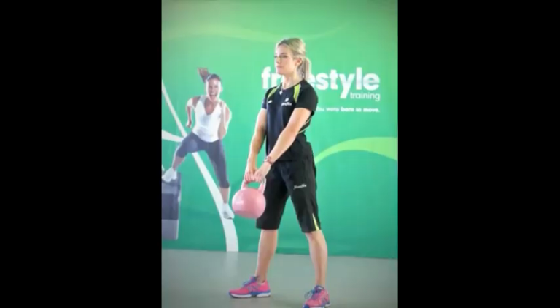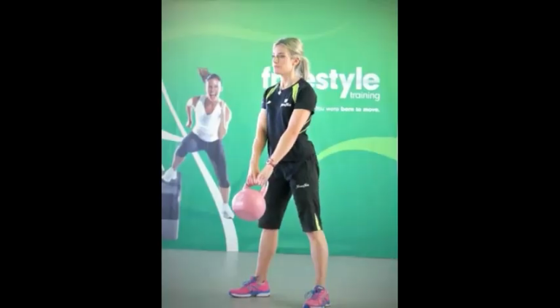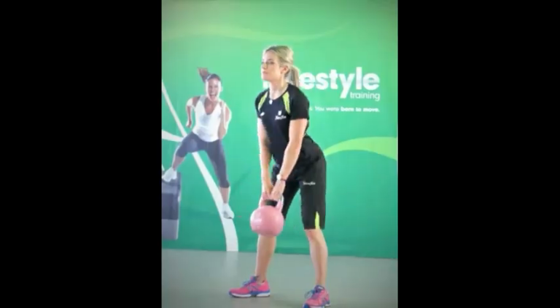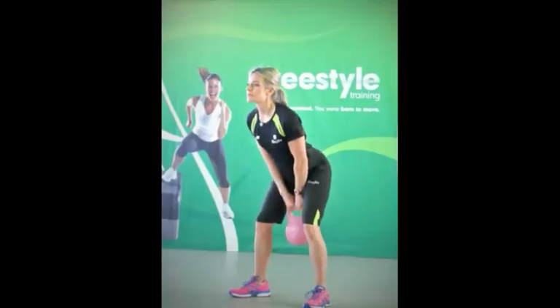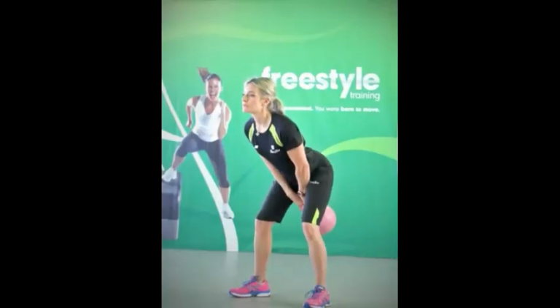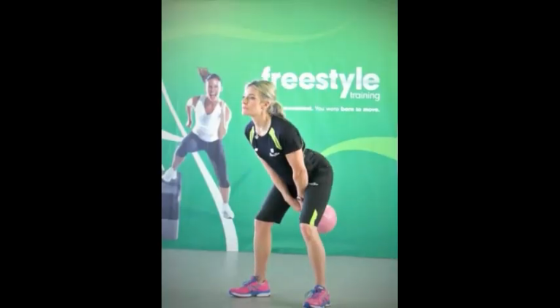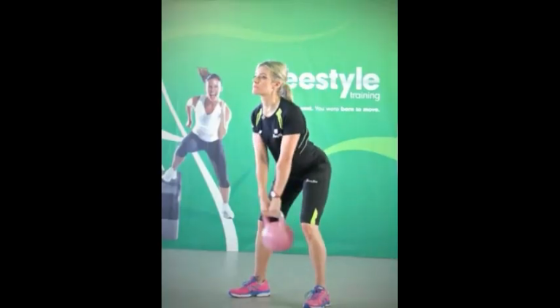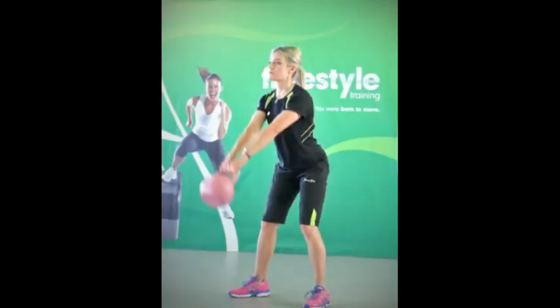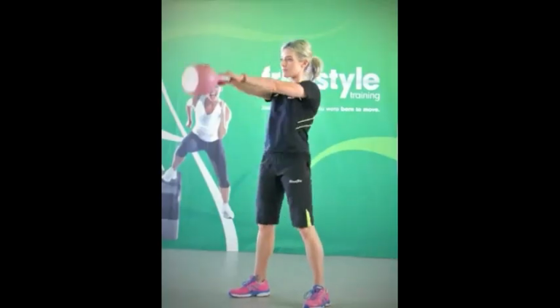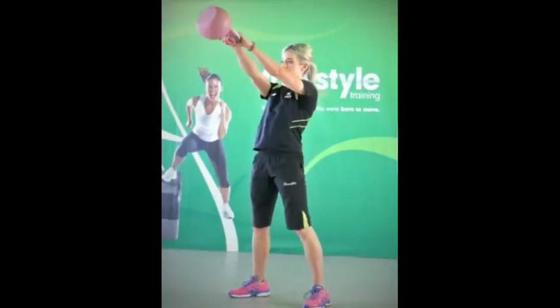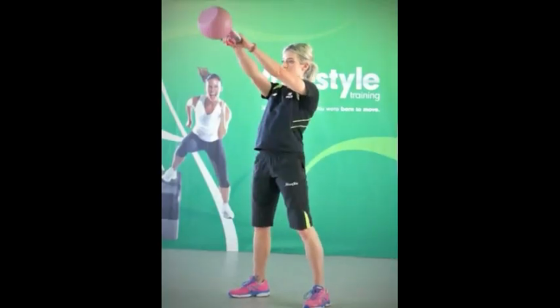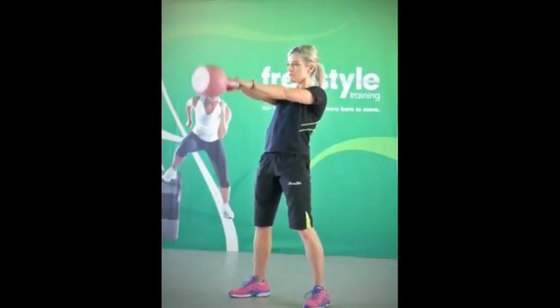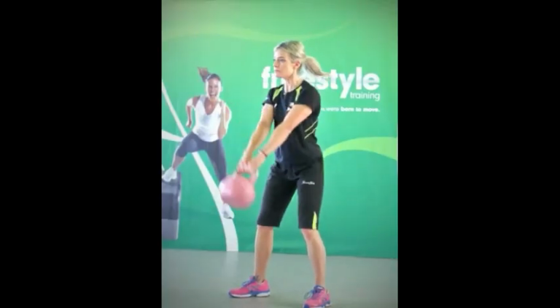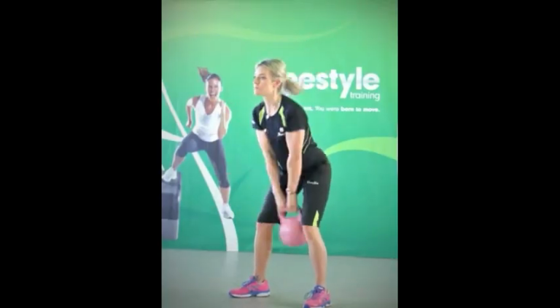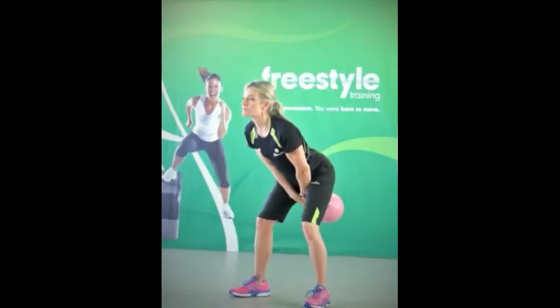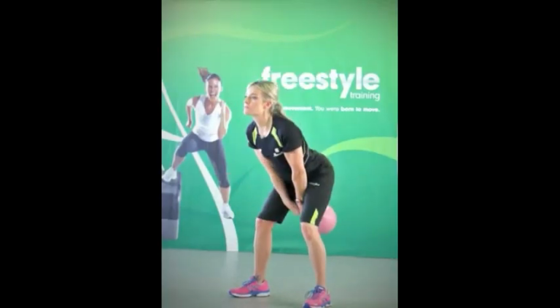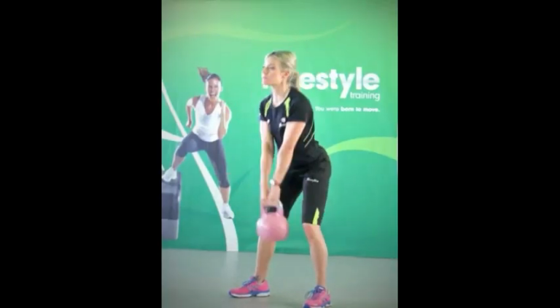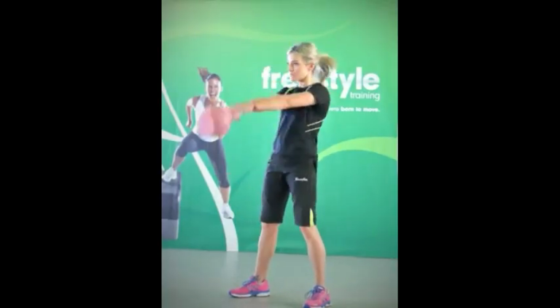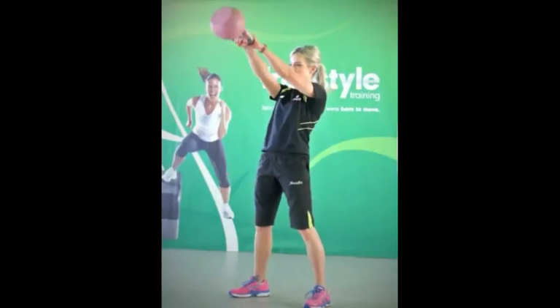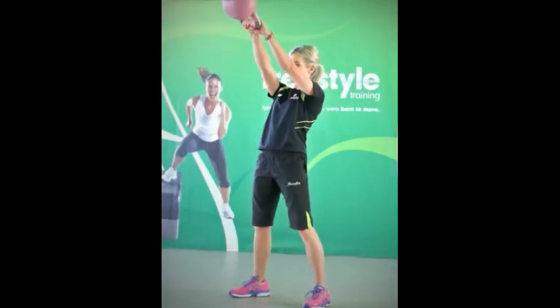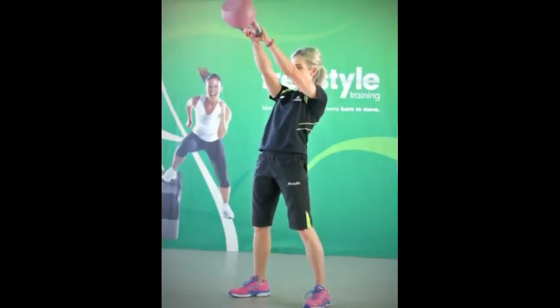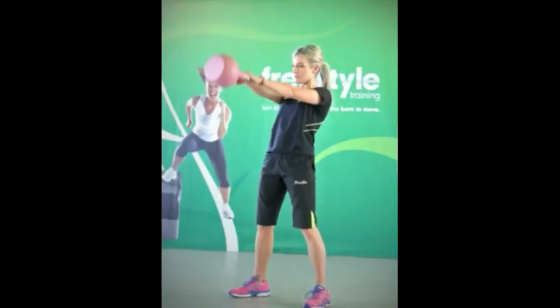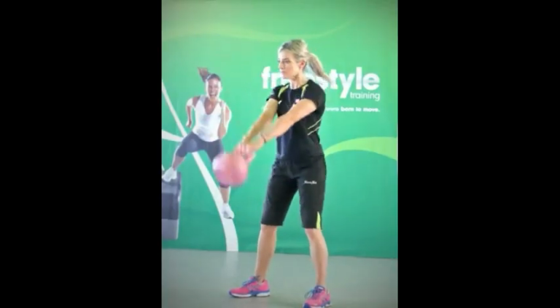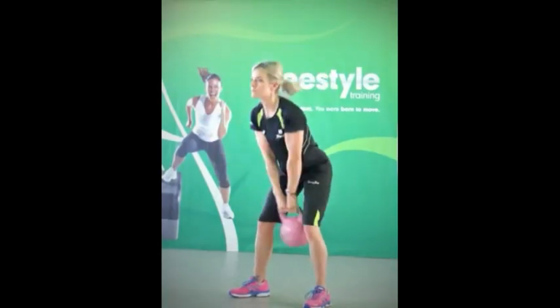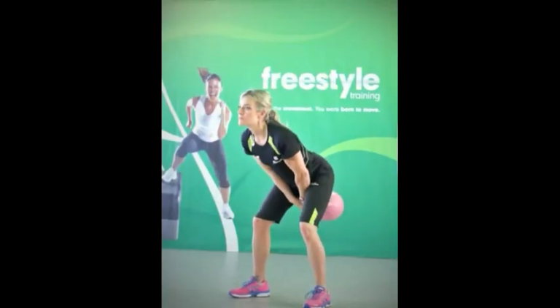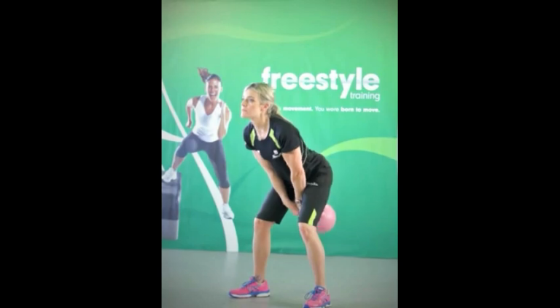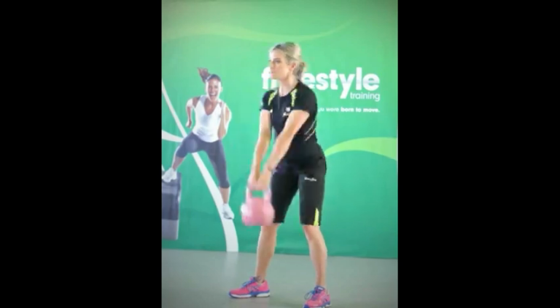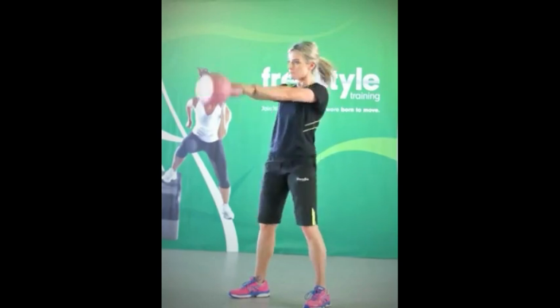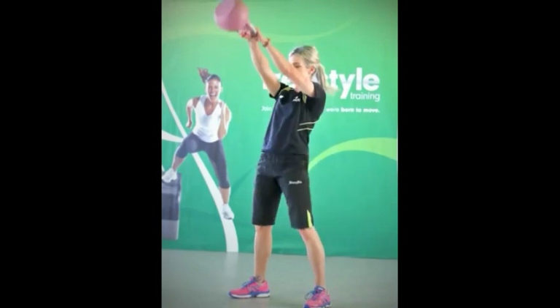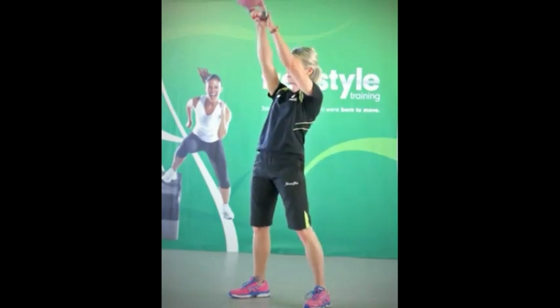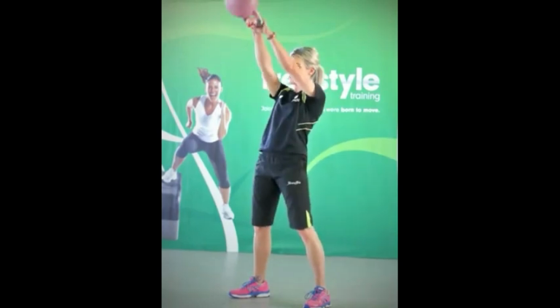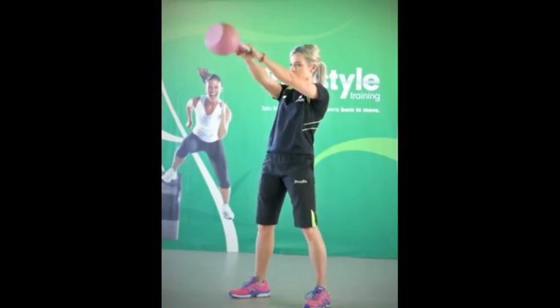Keep the arc of the kettlebell close to your crotch, bend and drive the momentum from your glutes.